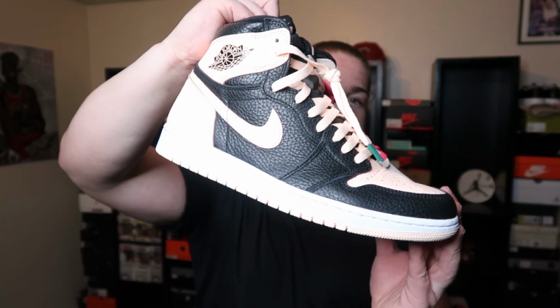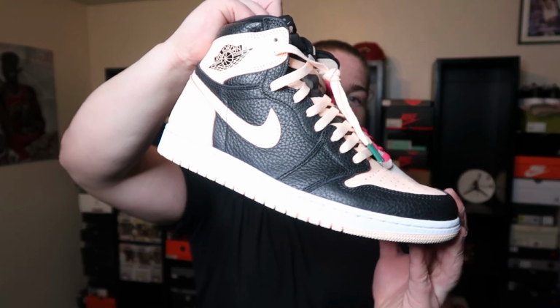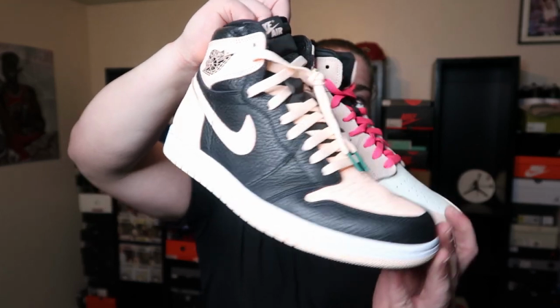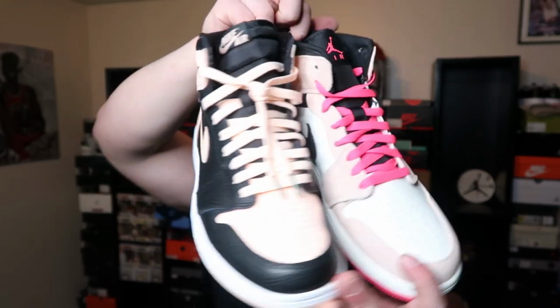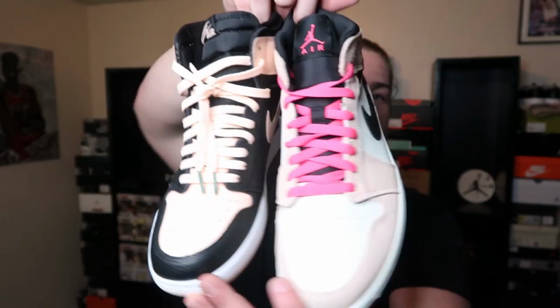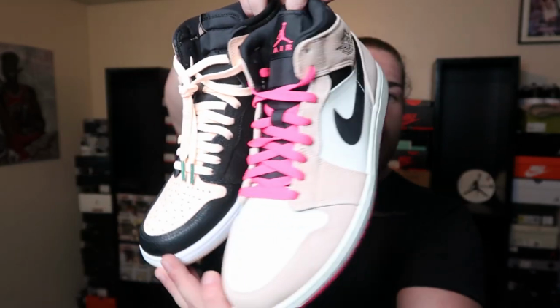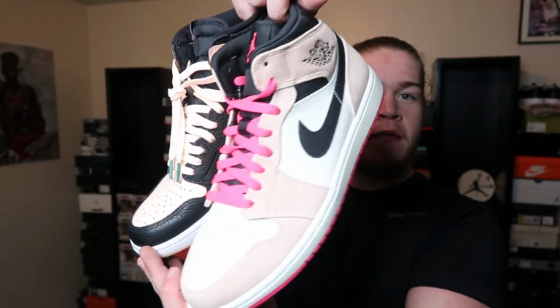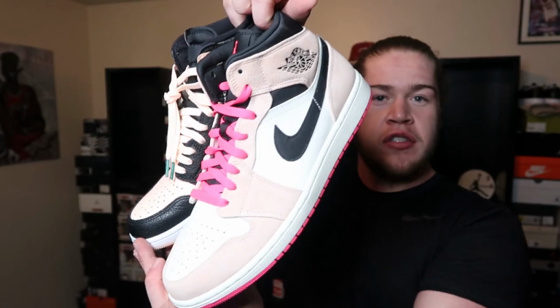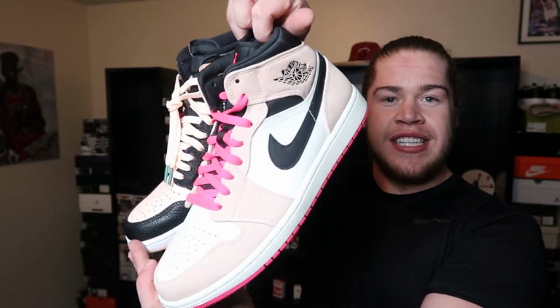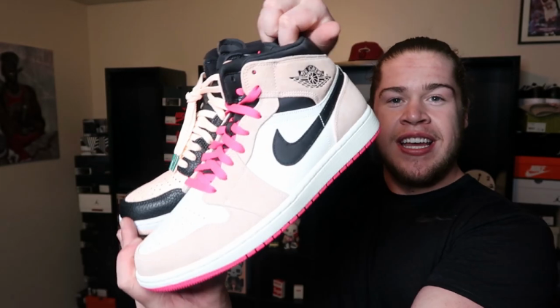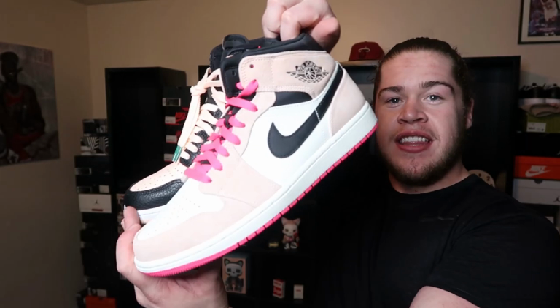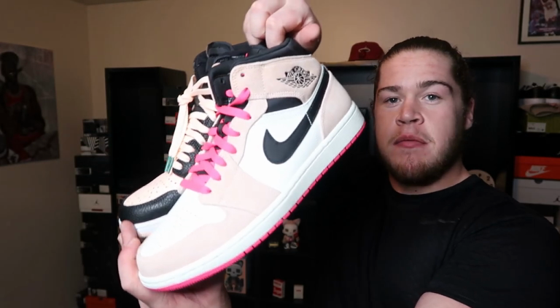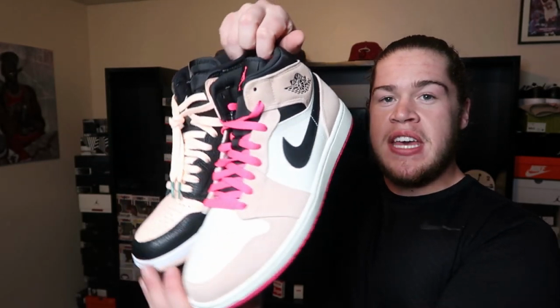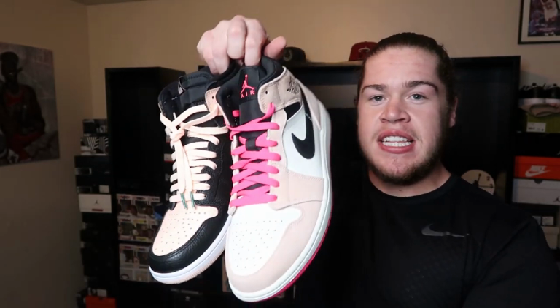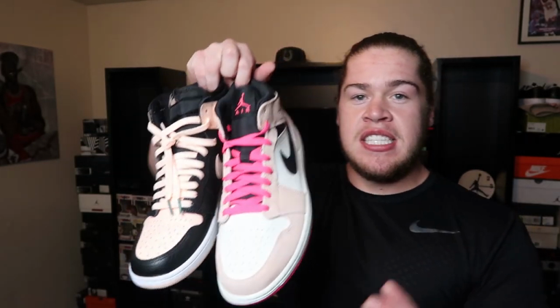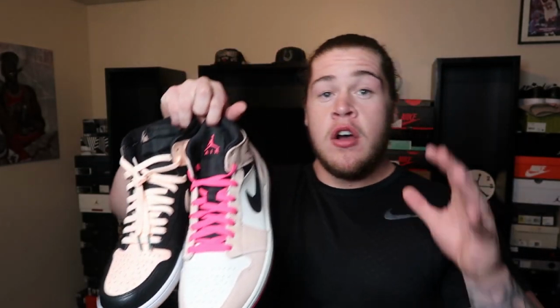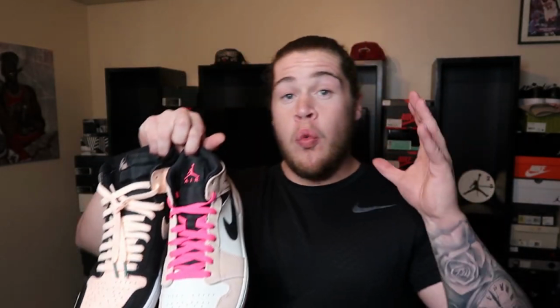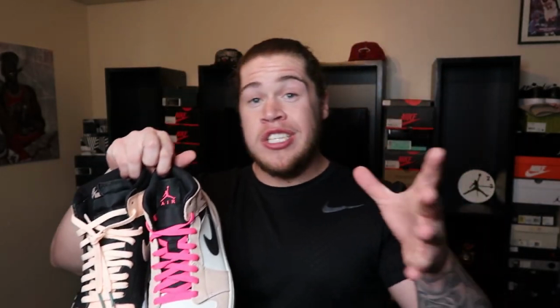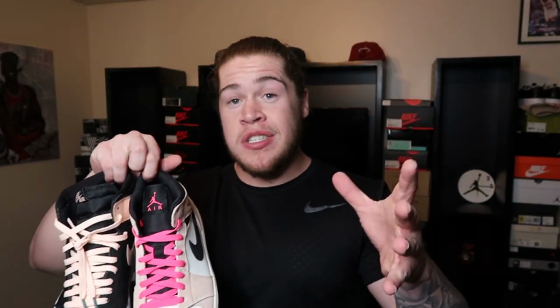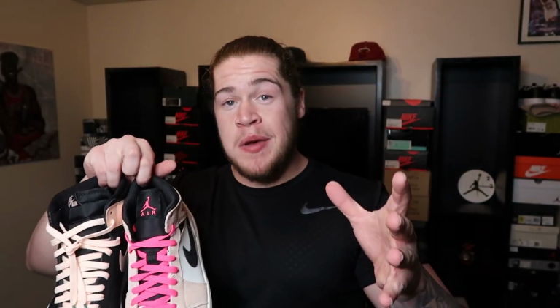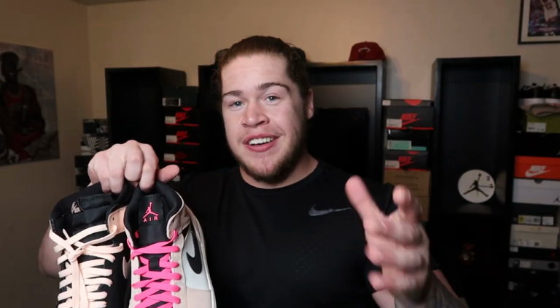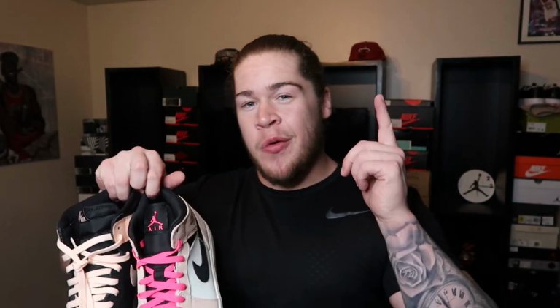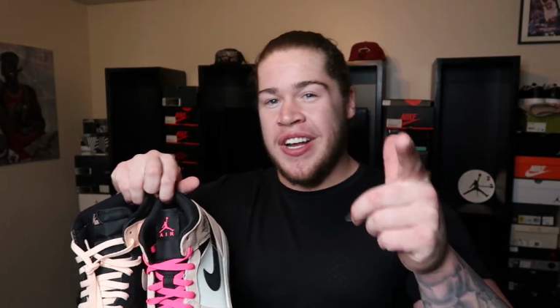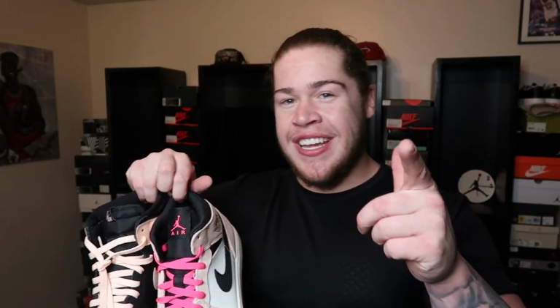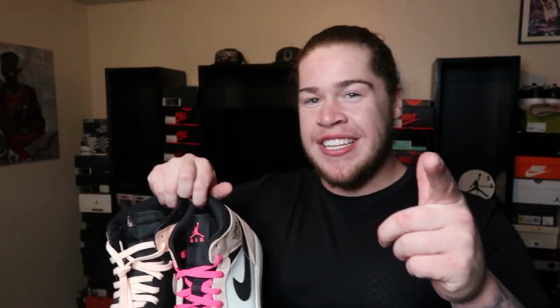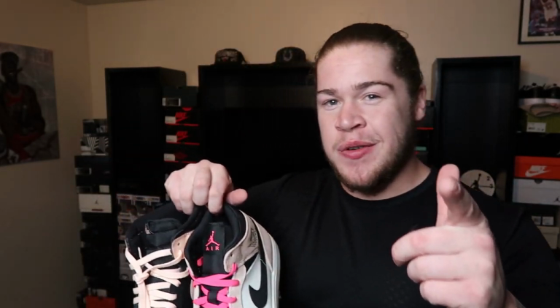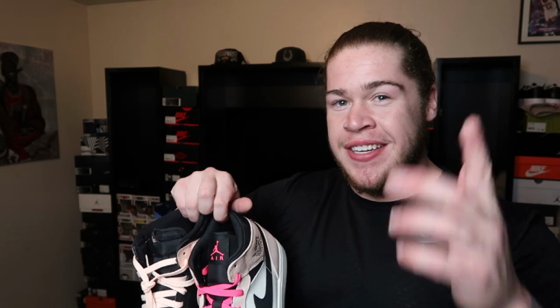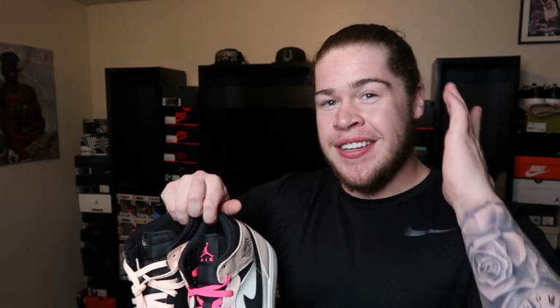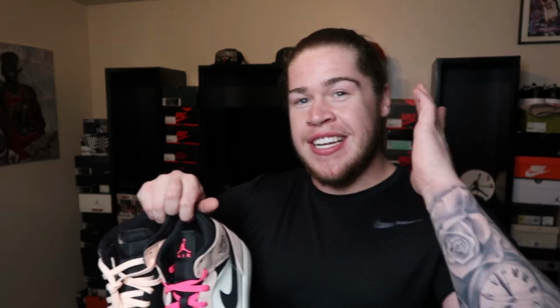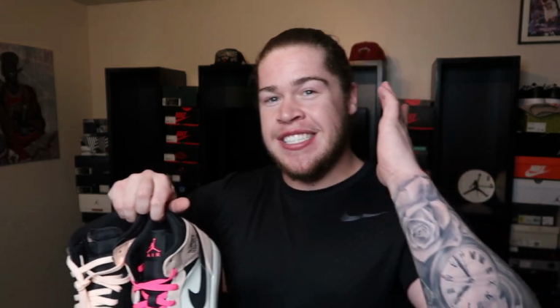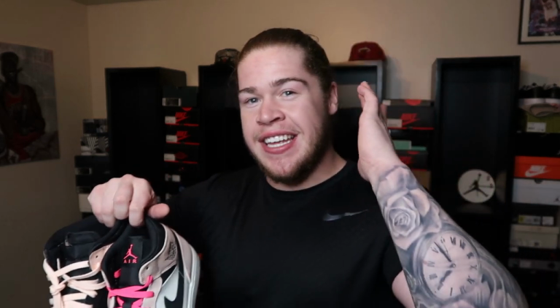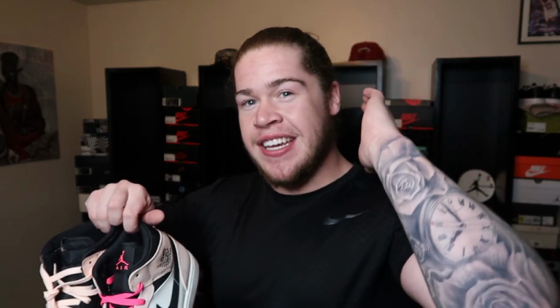Now today we got the Crimson Tint face-off: you got the highs versus the mids. Which one's better? We're gonna get into it.